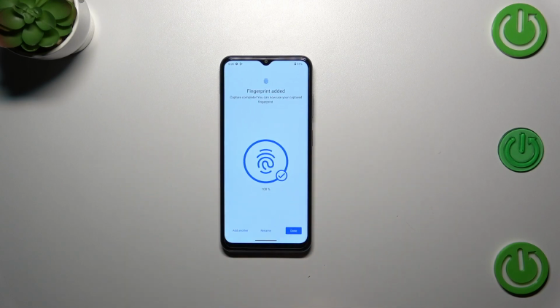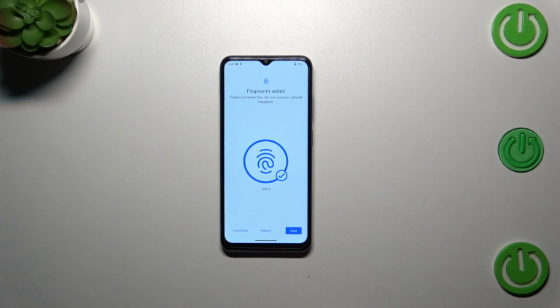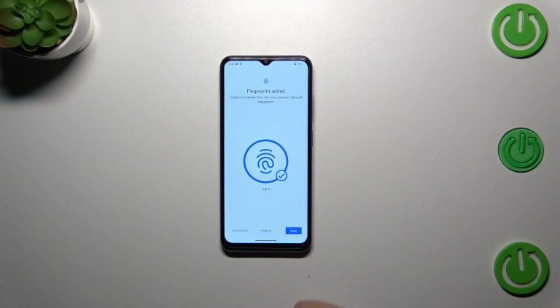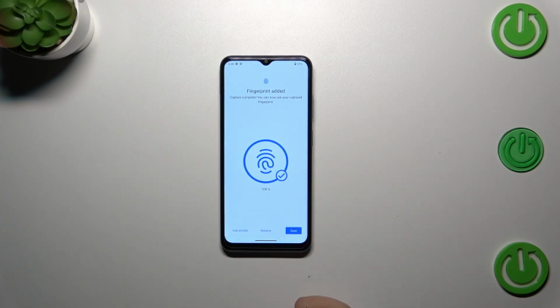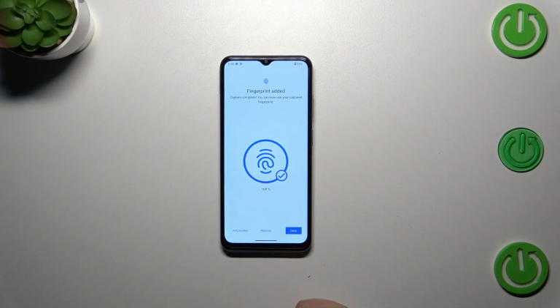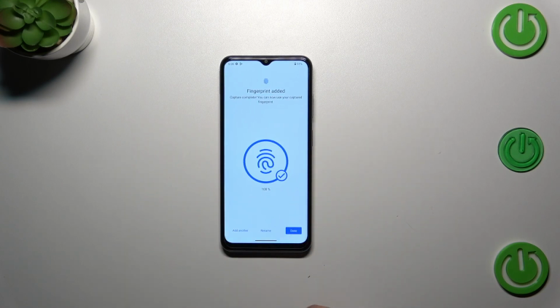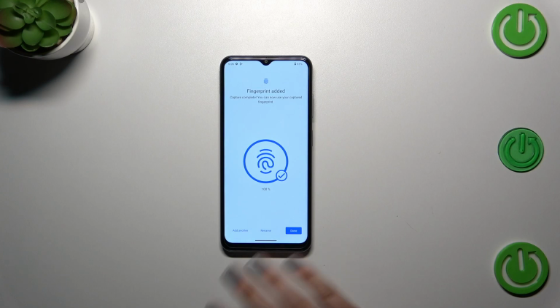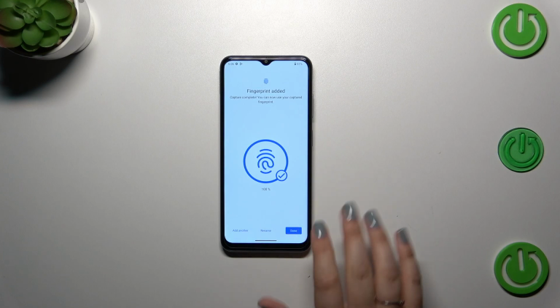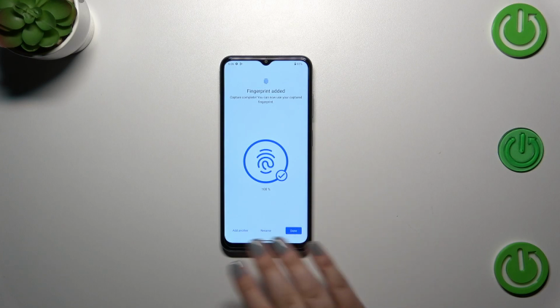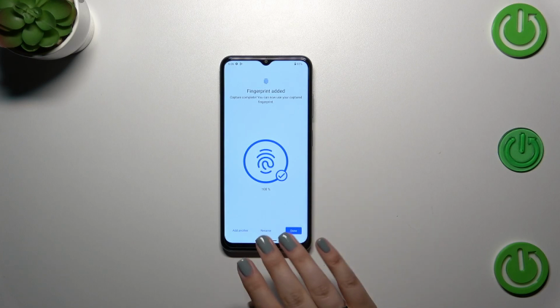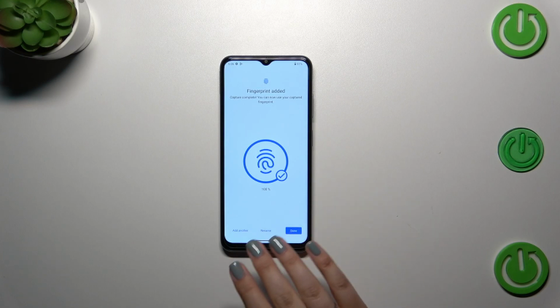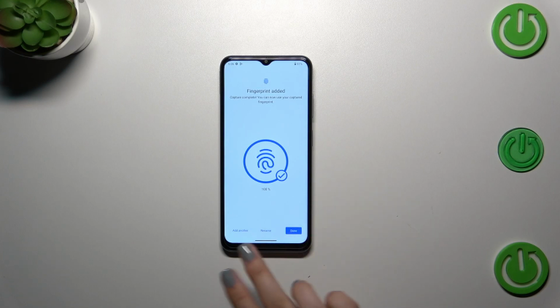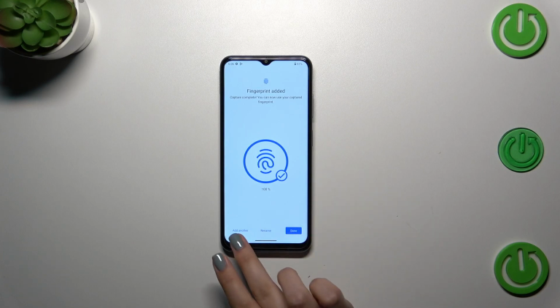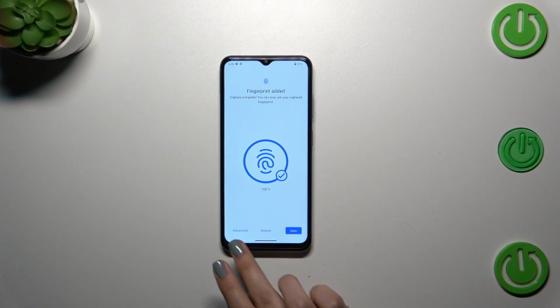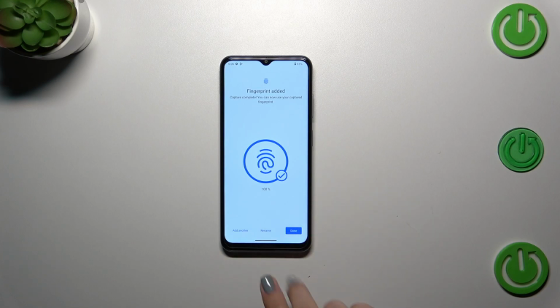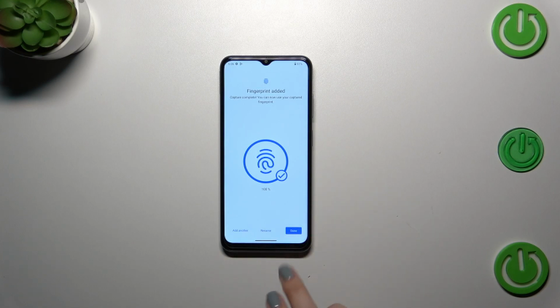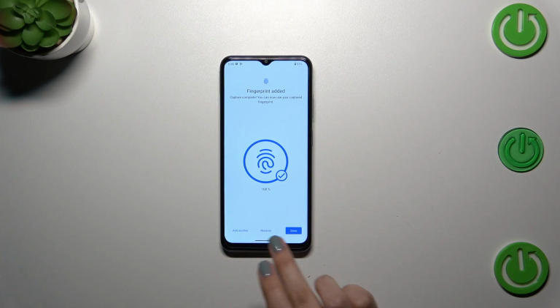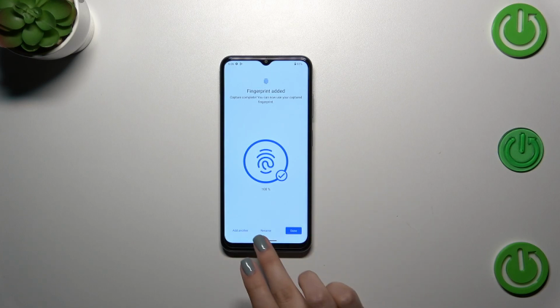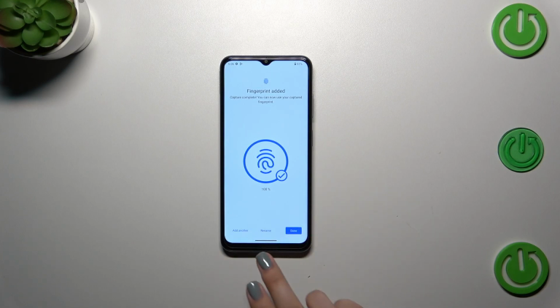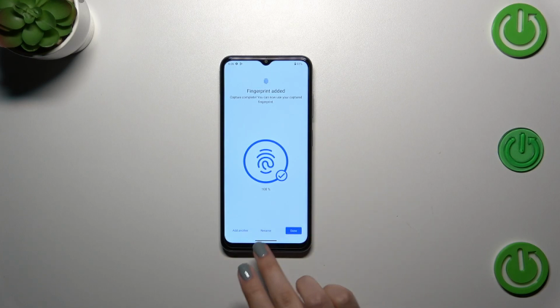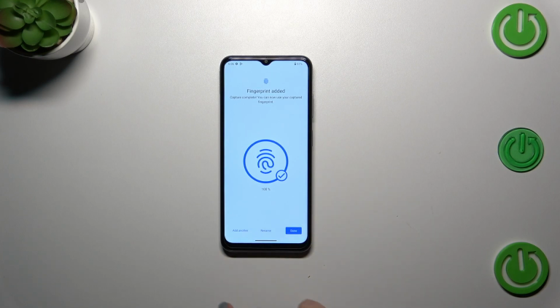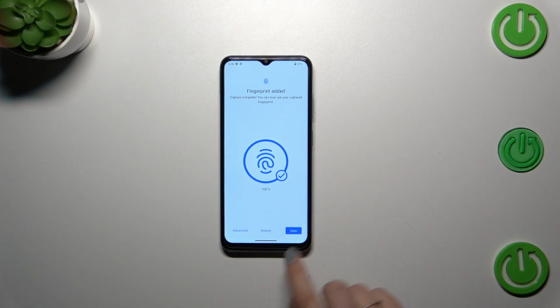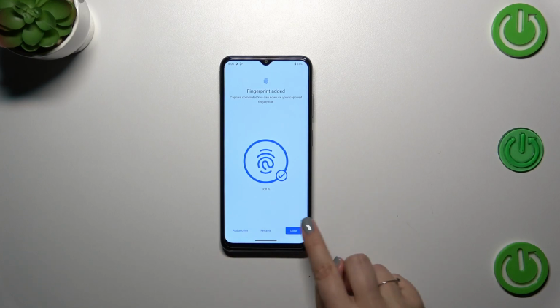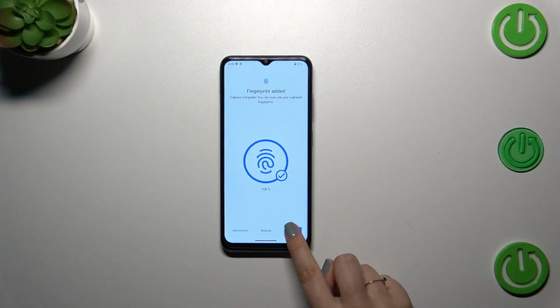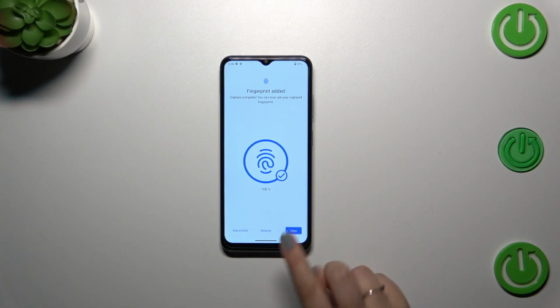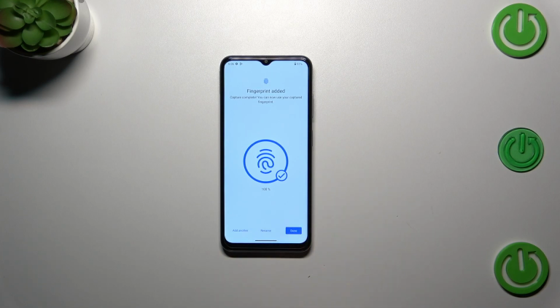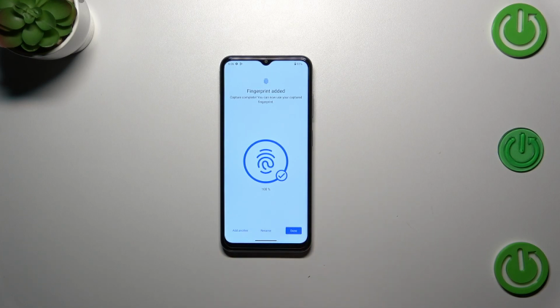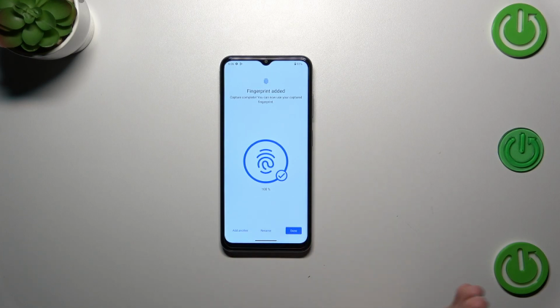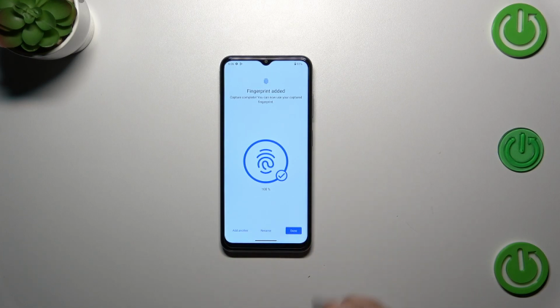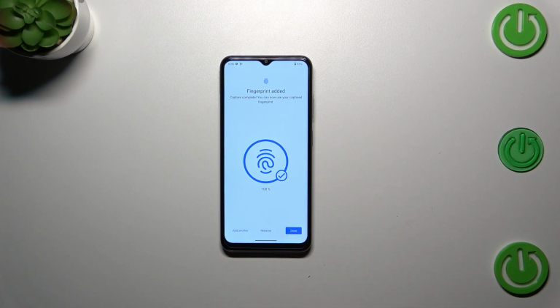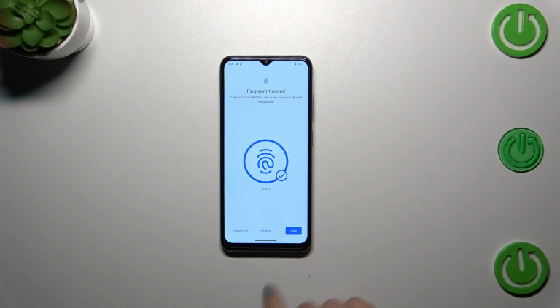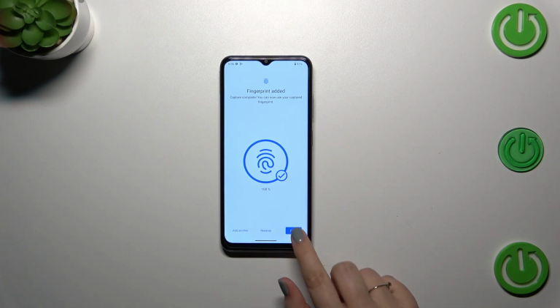Okay, finally we did it. If you want to, you've got some options right here — you can add another fingerprint, you can rename this fingerprint, and simply tap on done to finish.